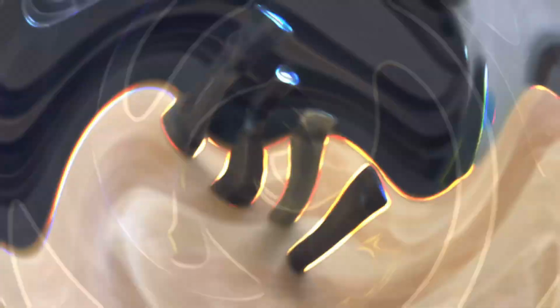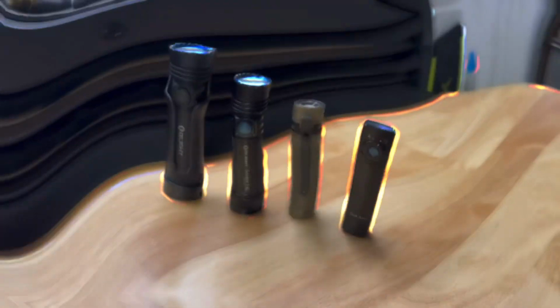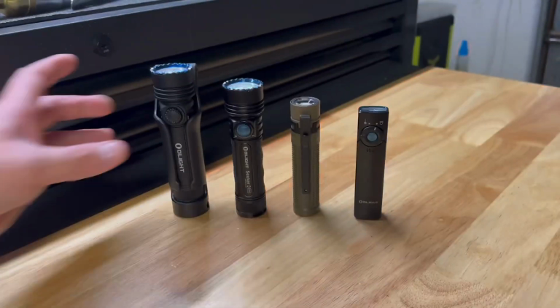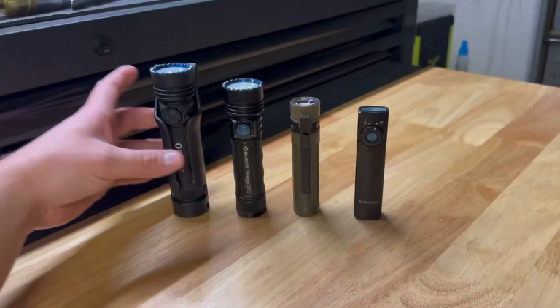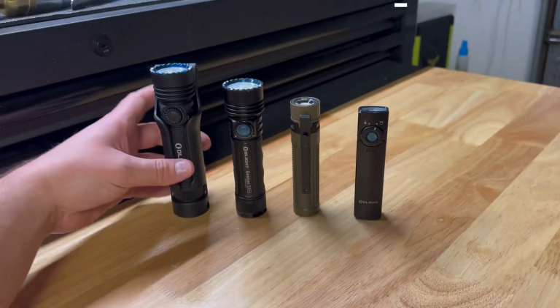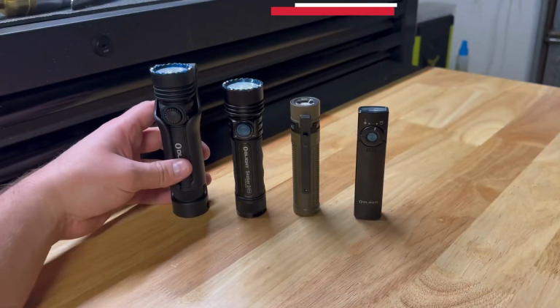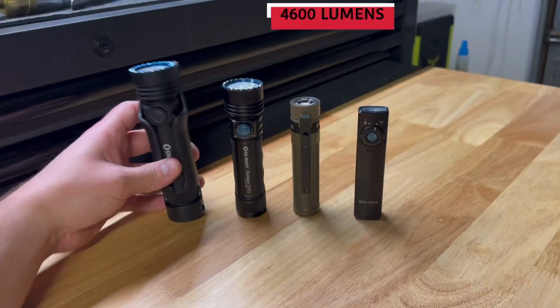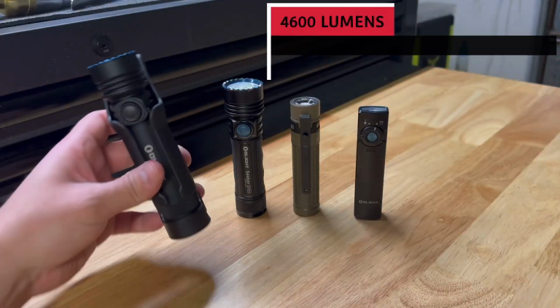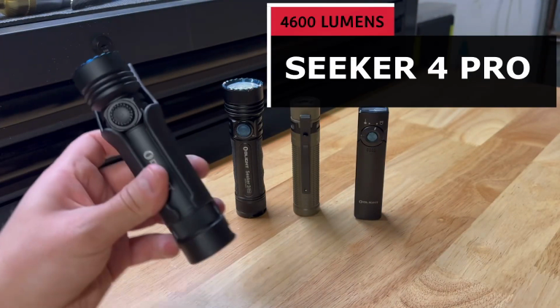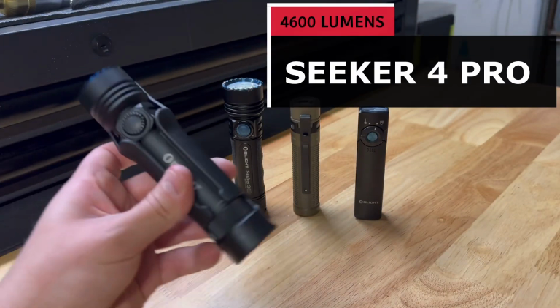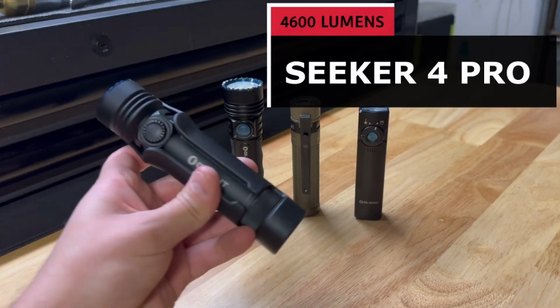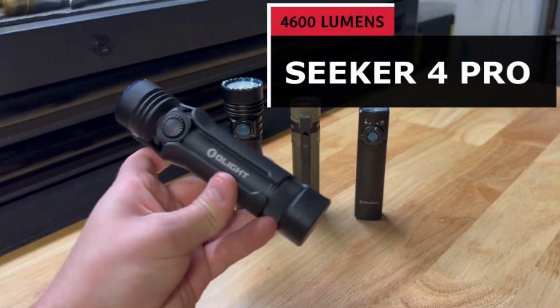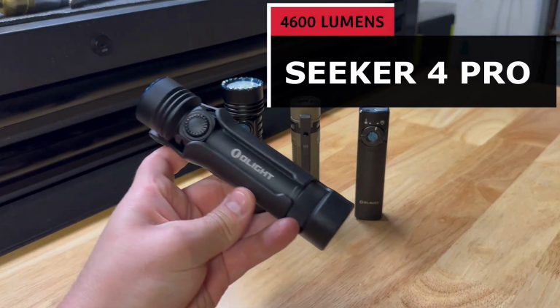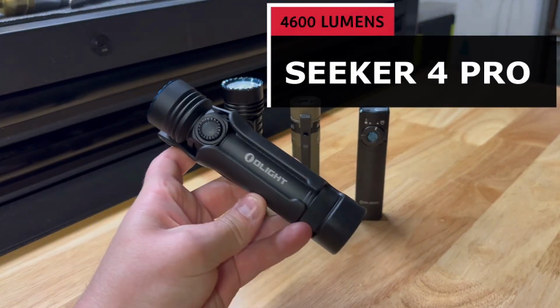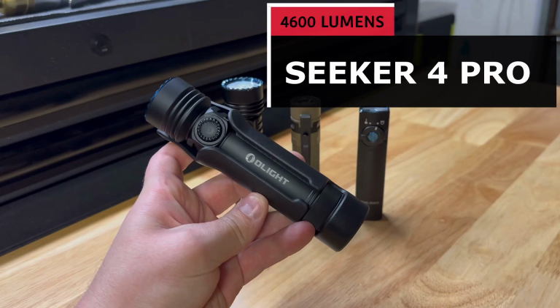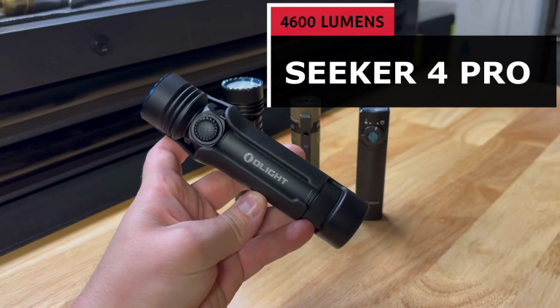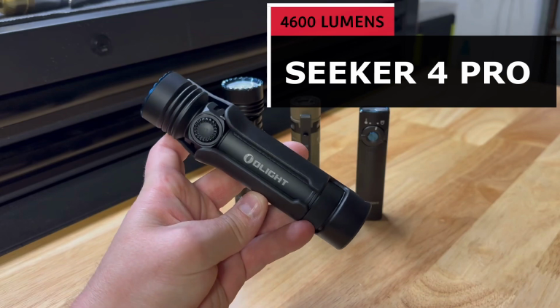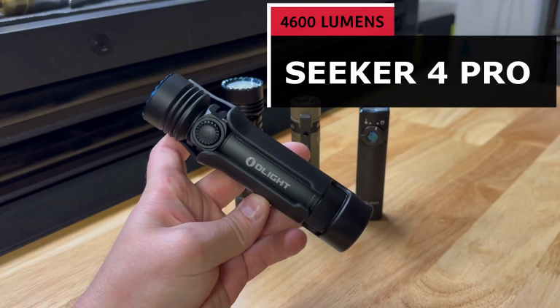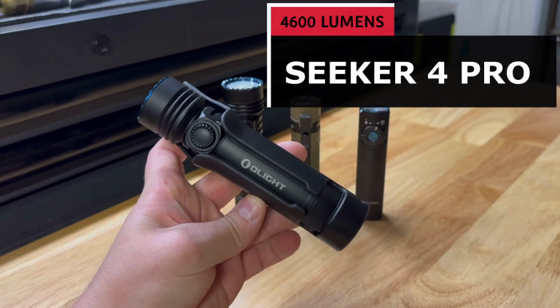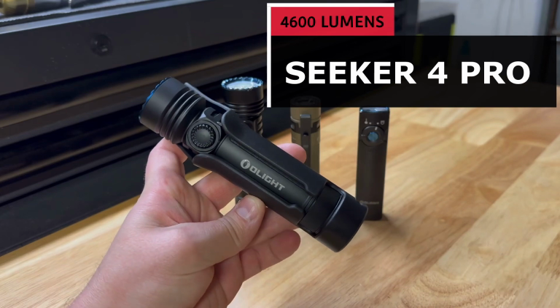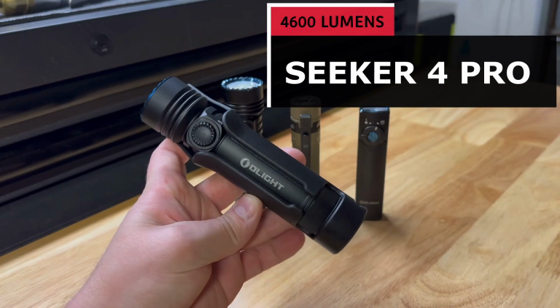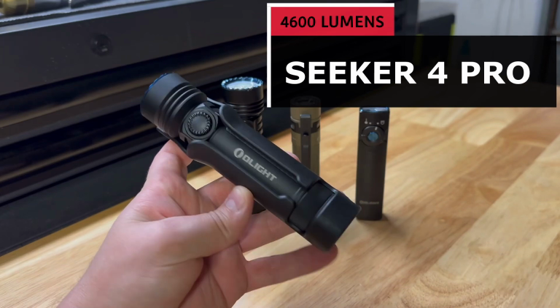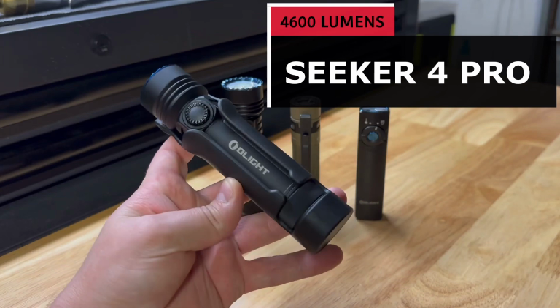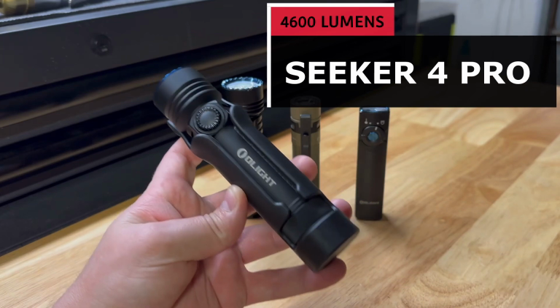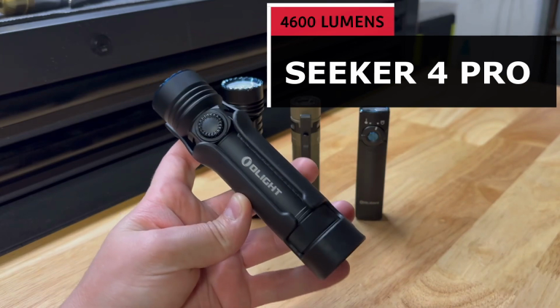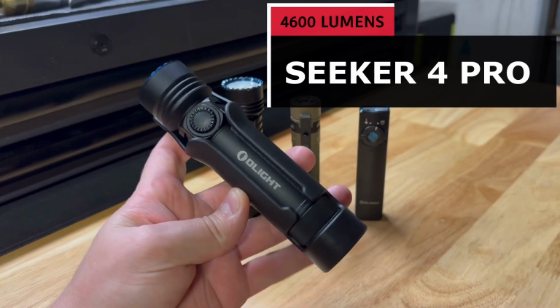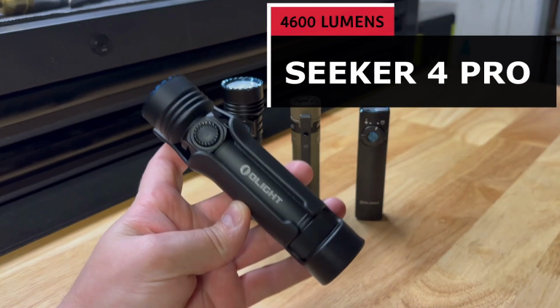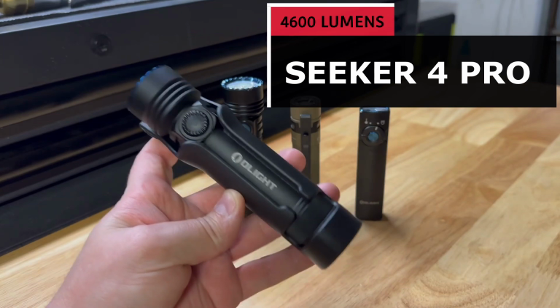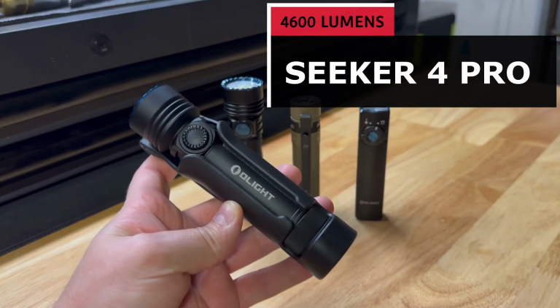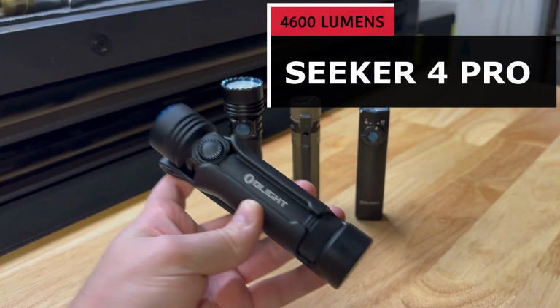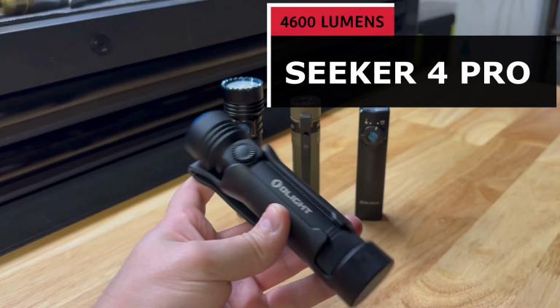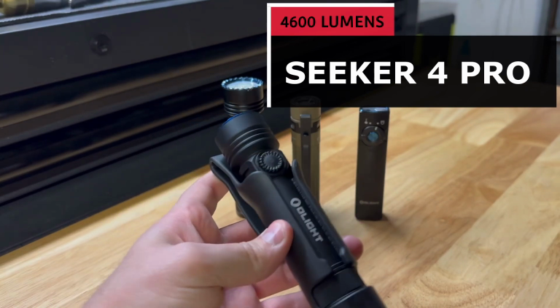First up in our lineup is the all new Seeker 4 Pro, rated at 4,600 lumens.